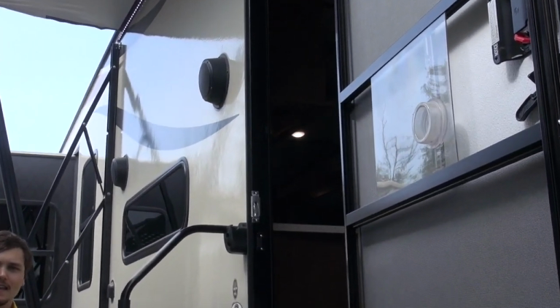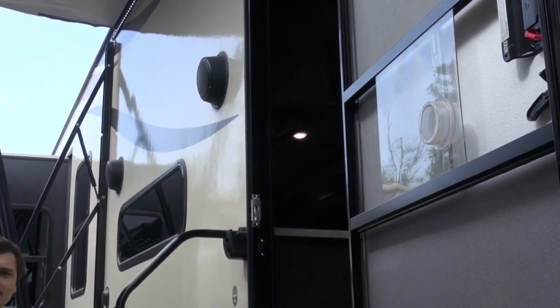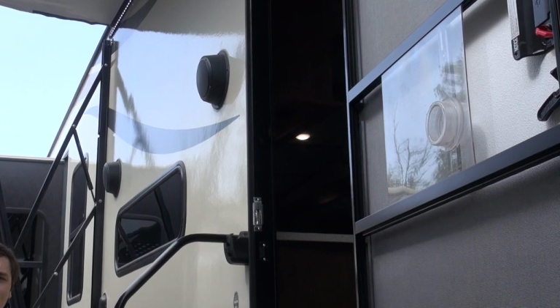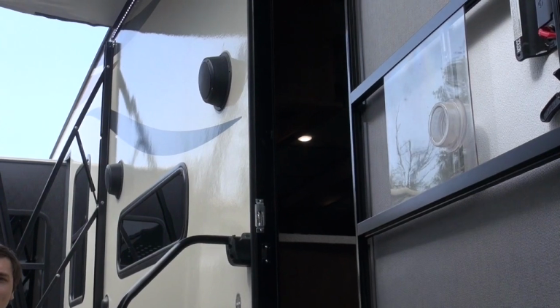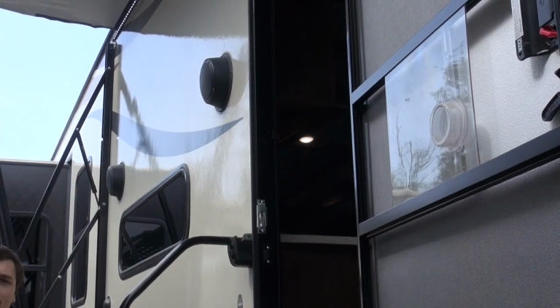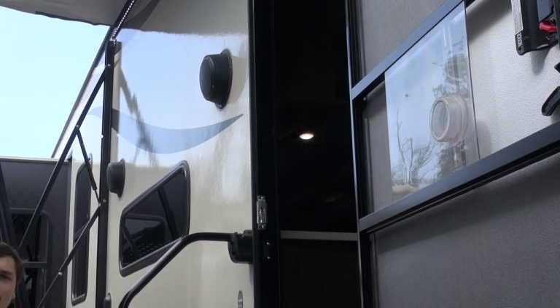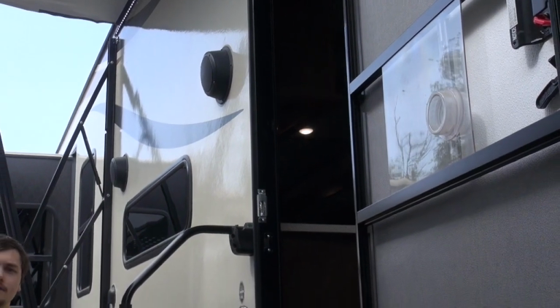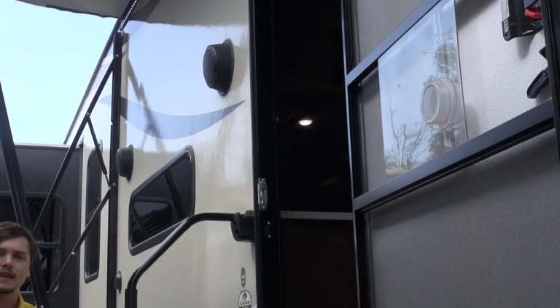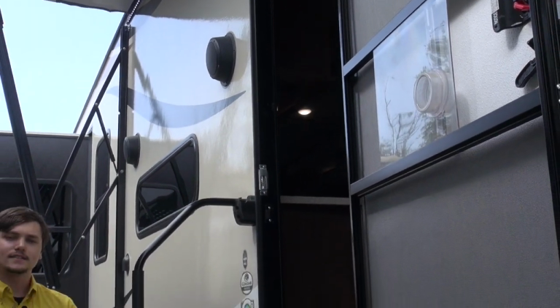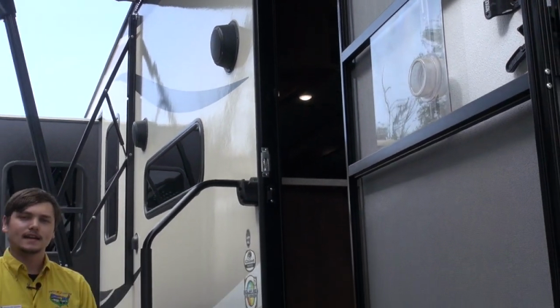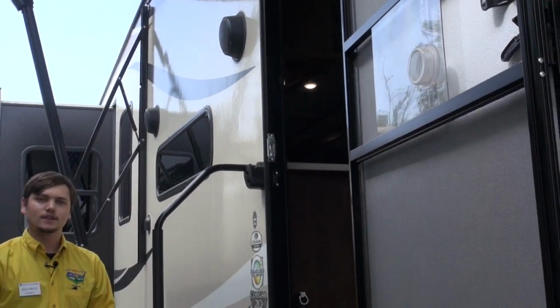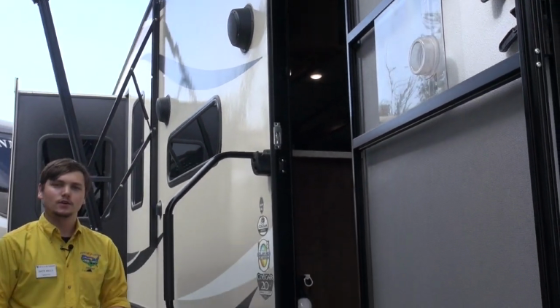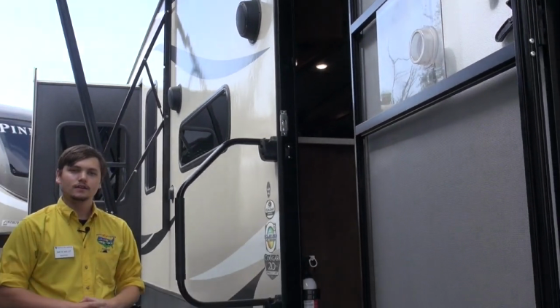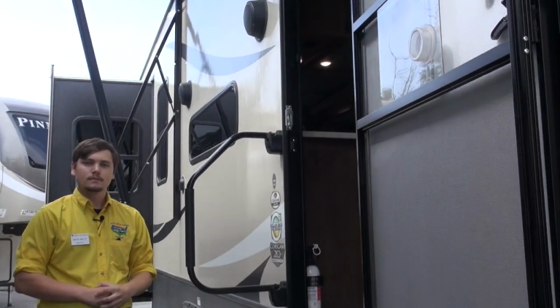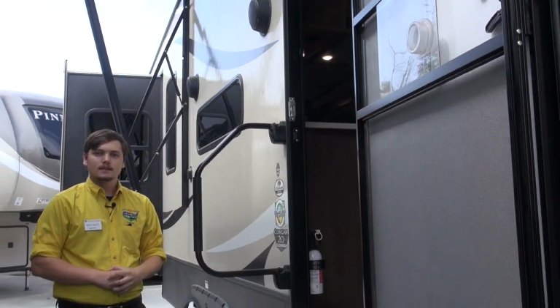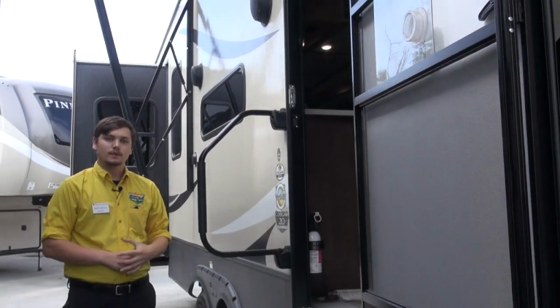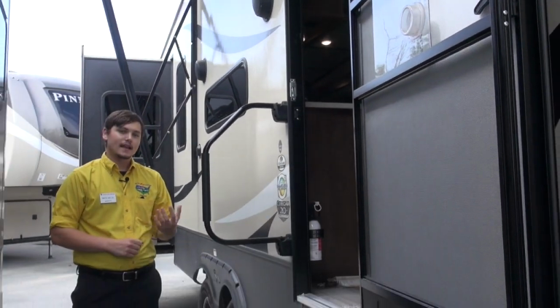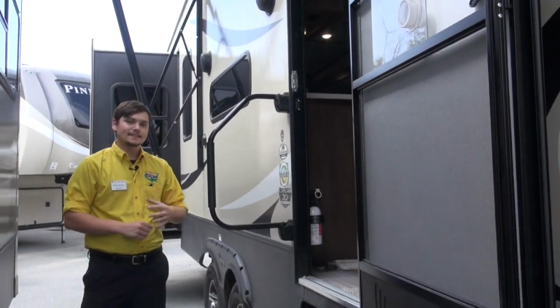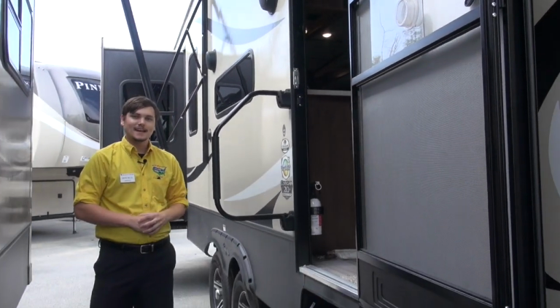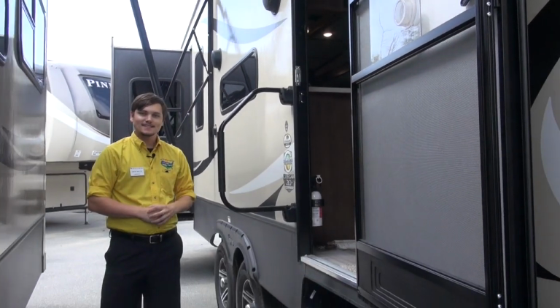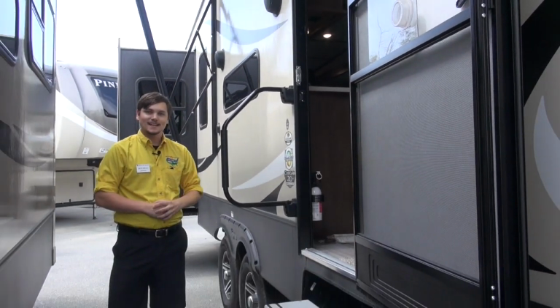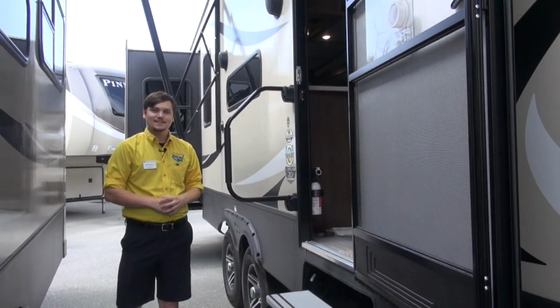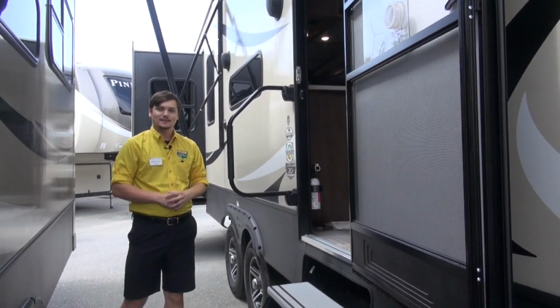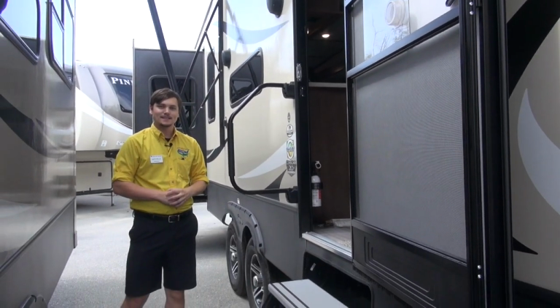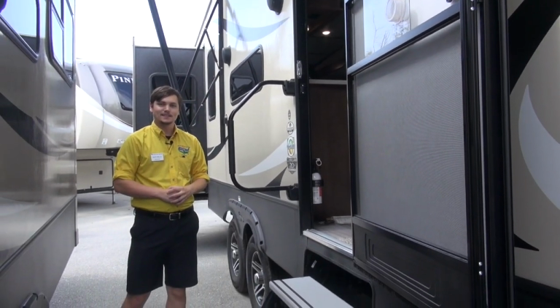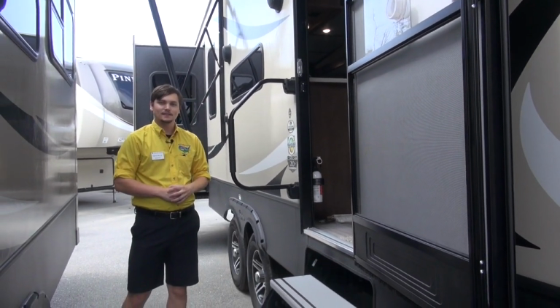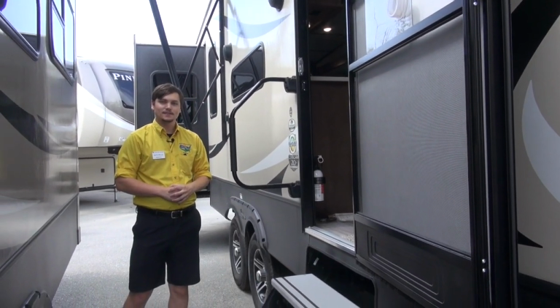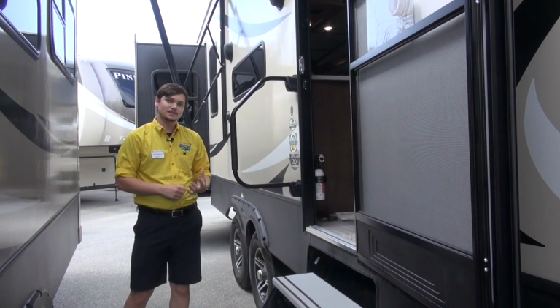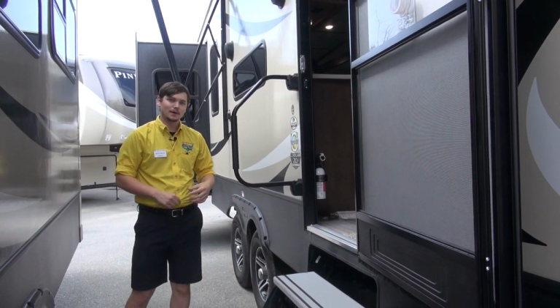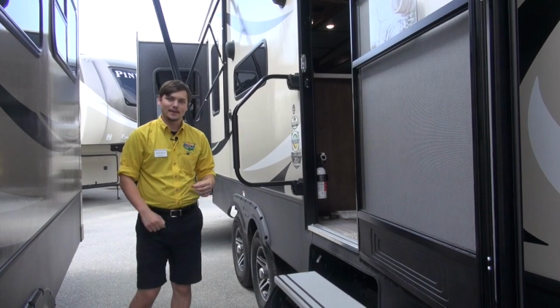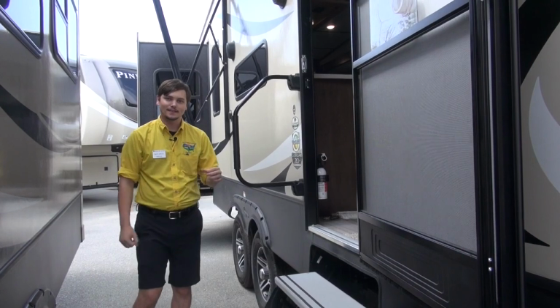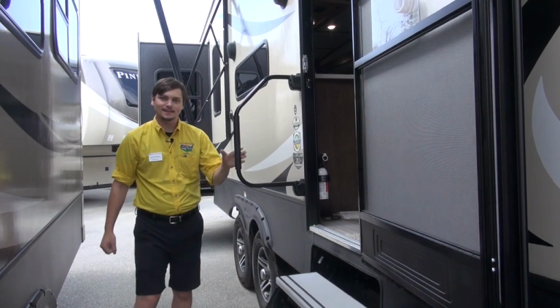That's about it for the outside of the Cougar. We're going to head inside and check out some of the interior features.